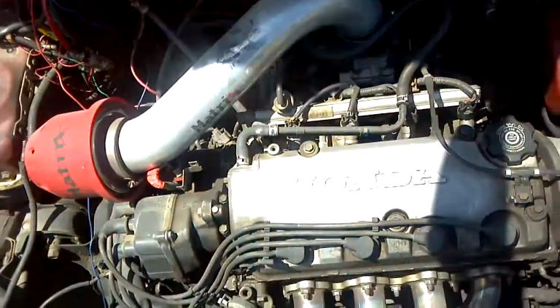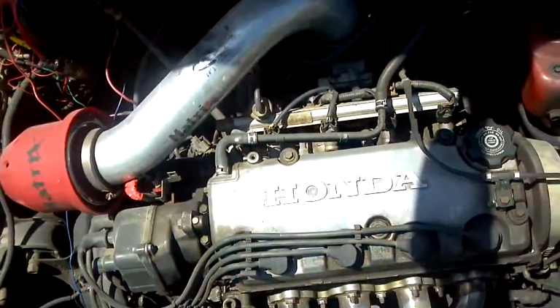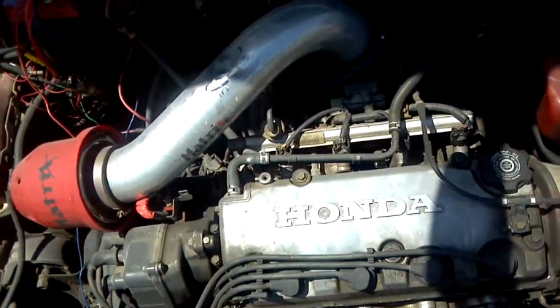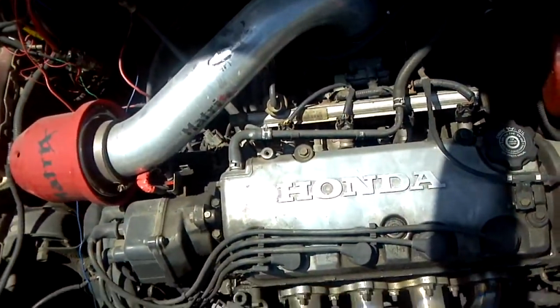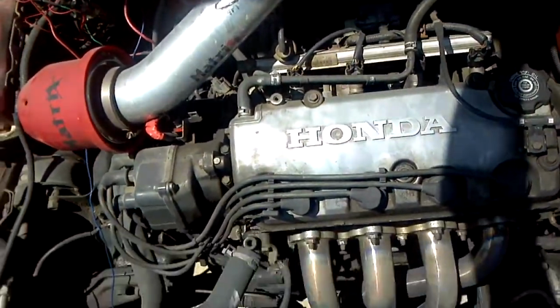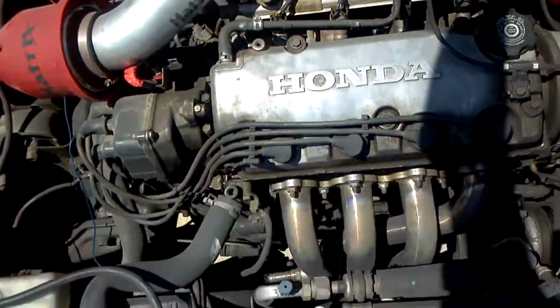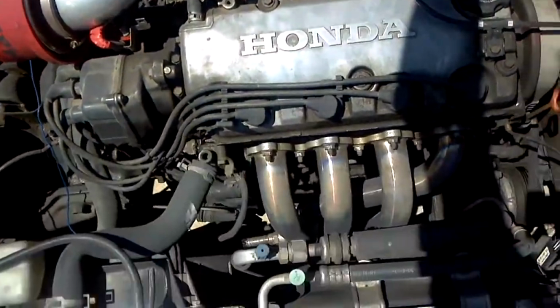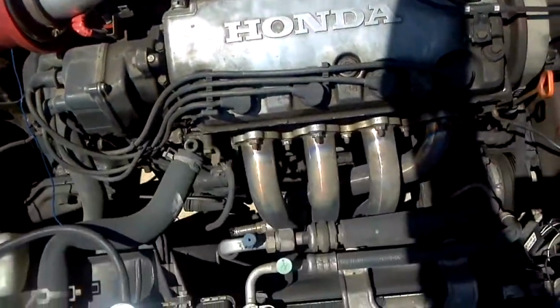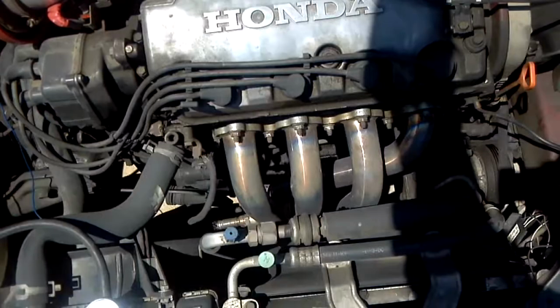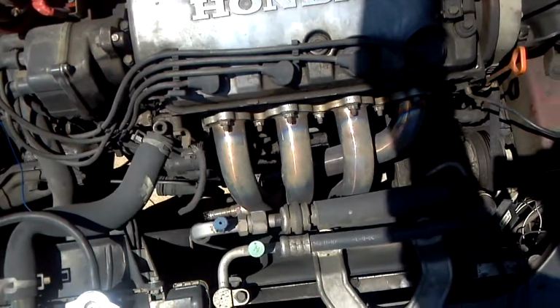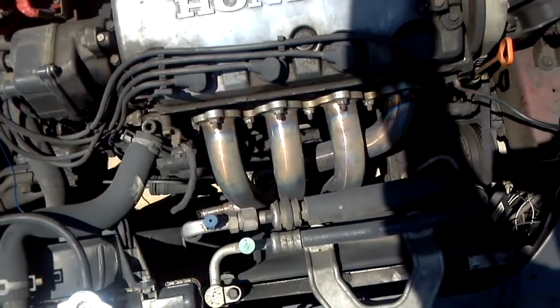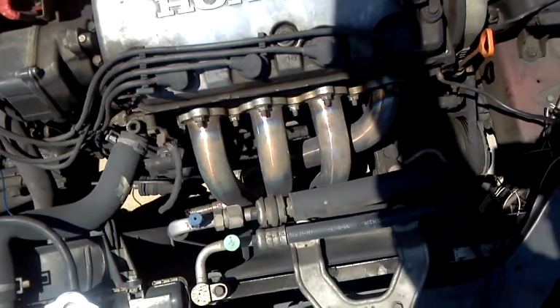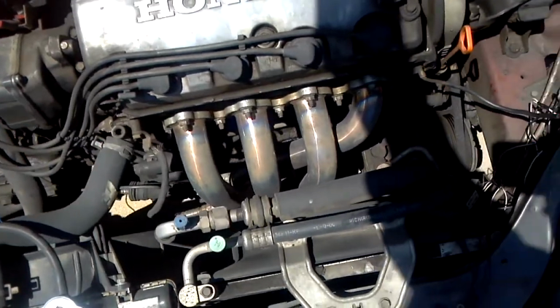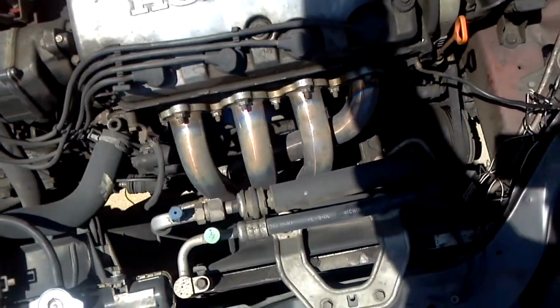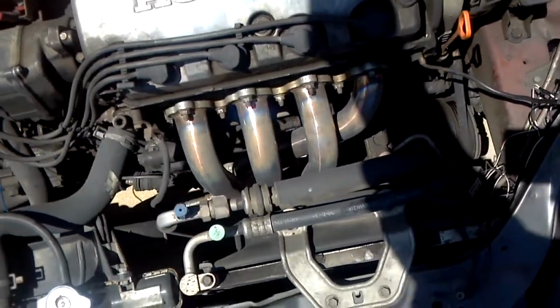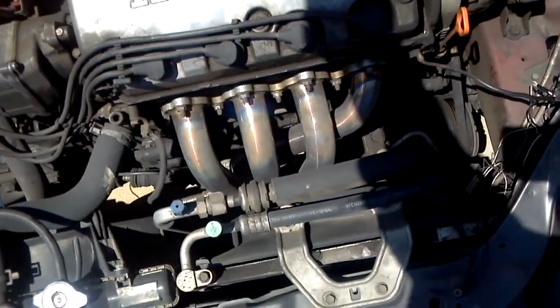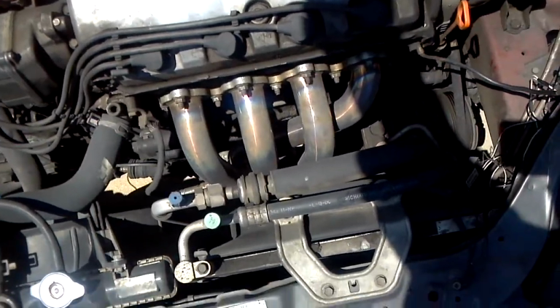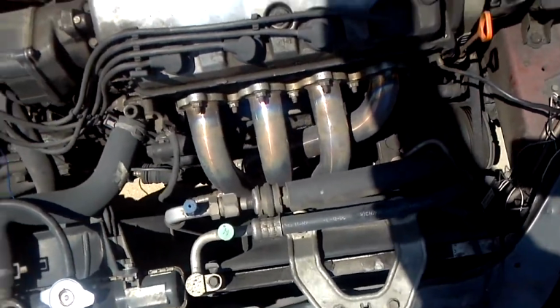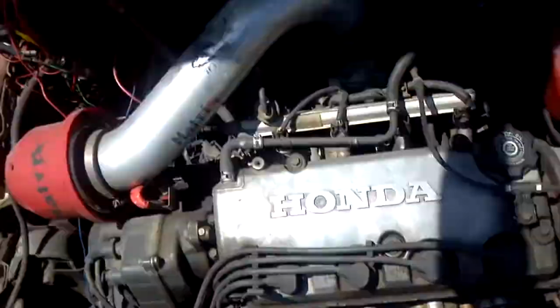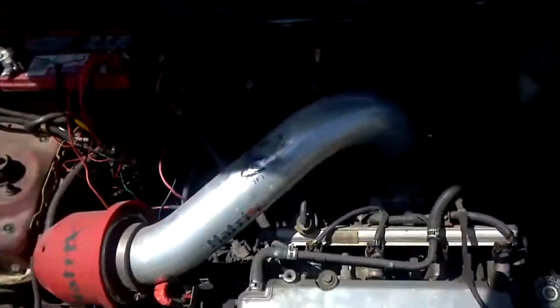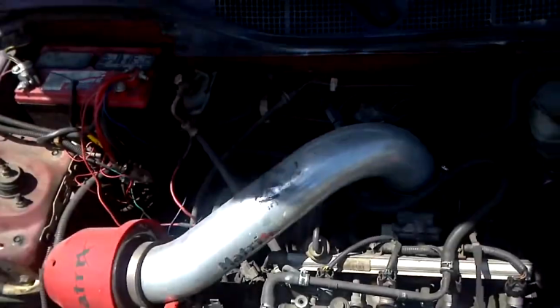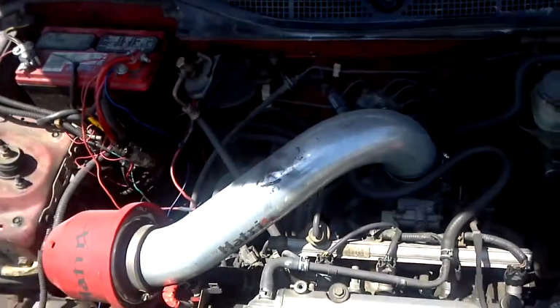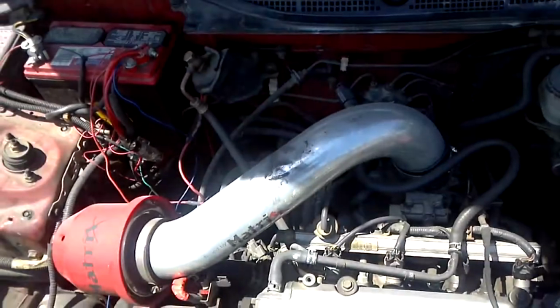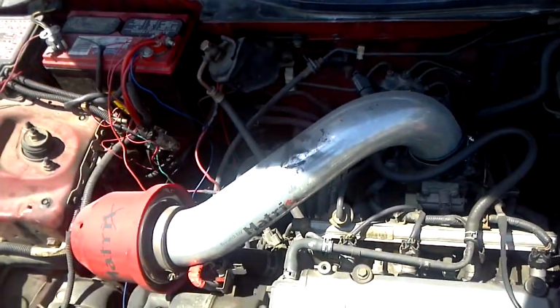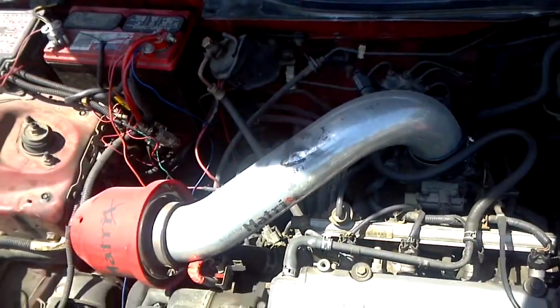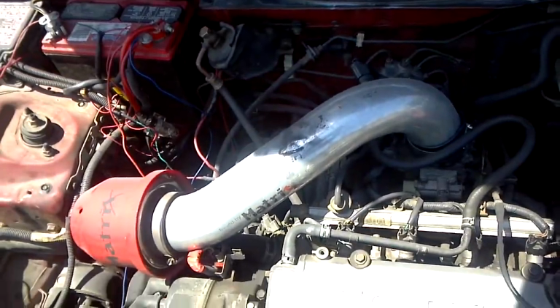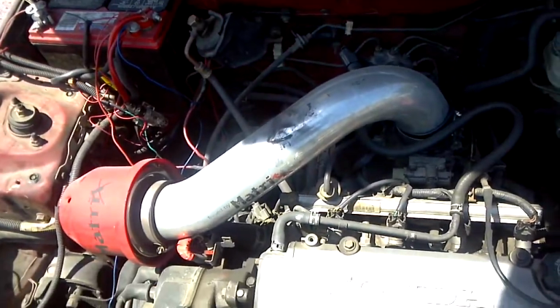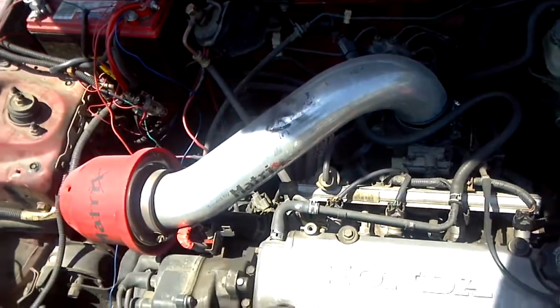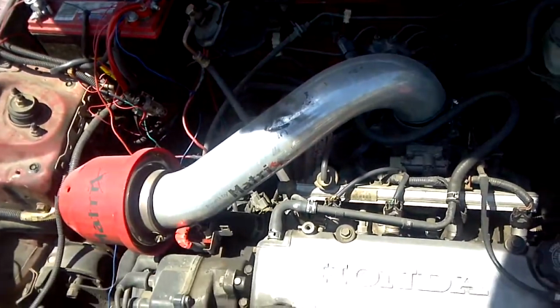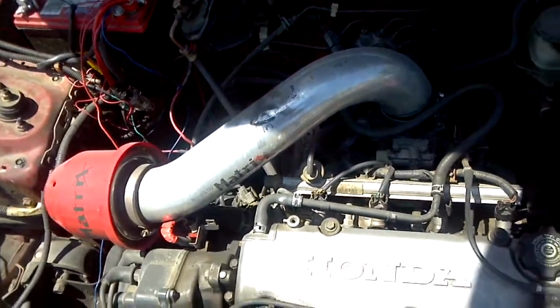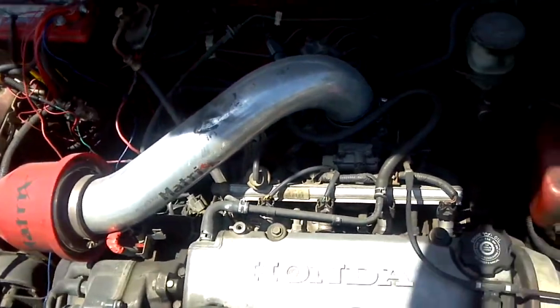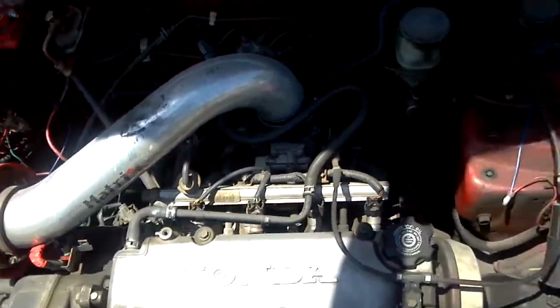D16 single cam, Megan Racing headers, shitty intake for now — just for now.